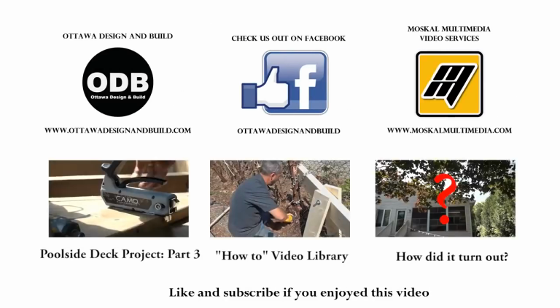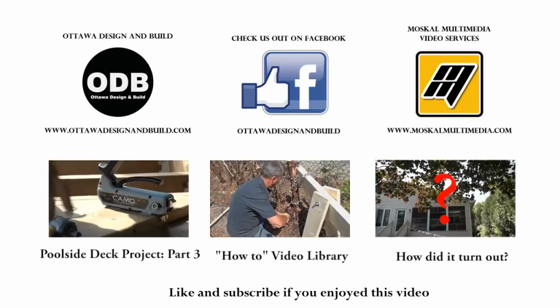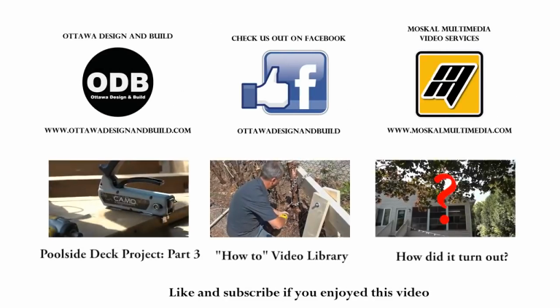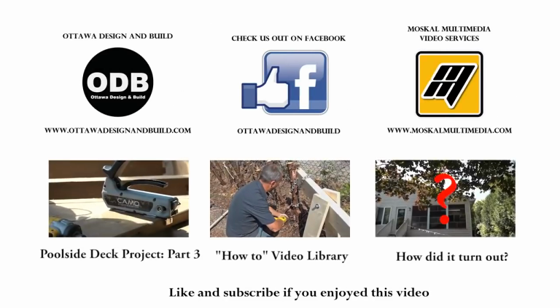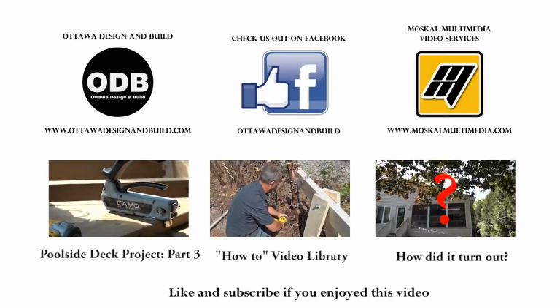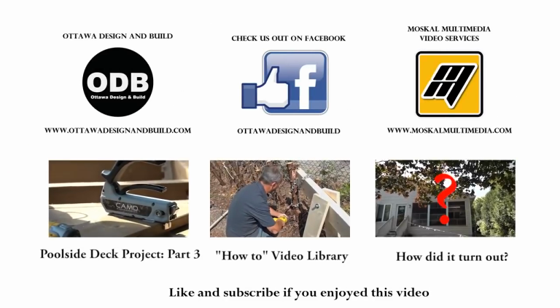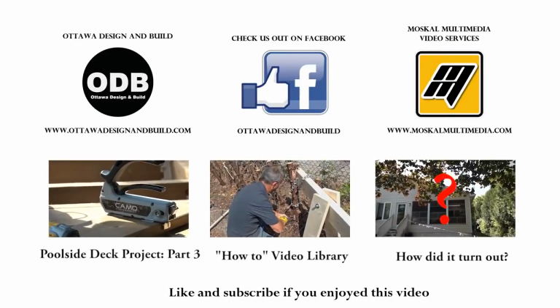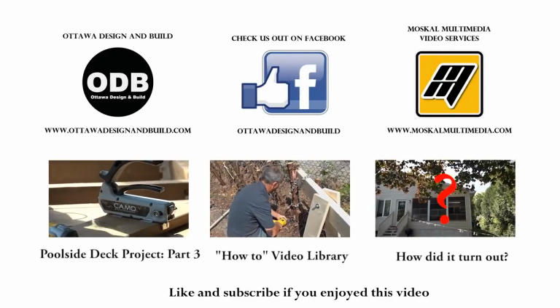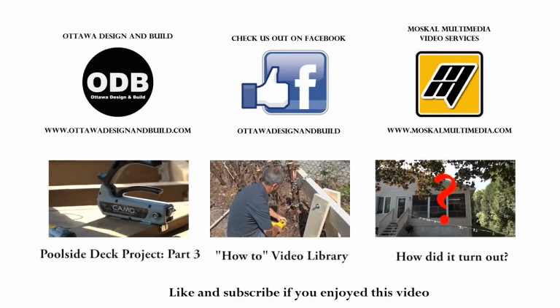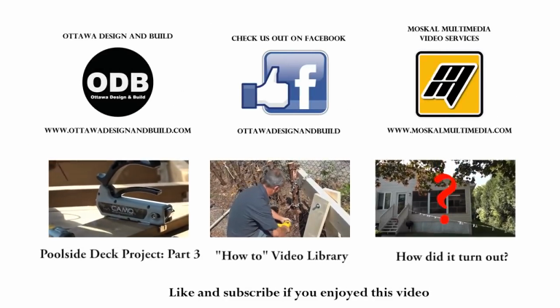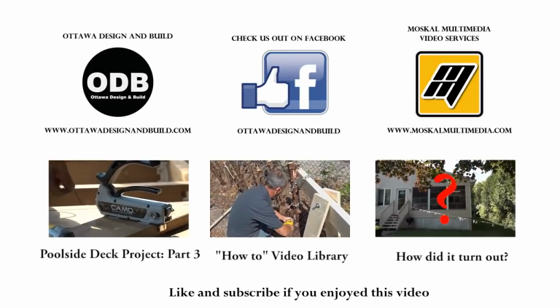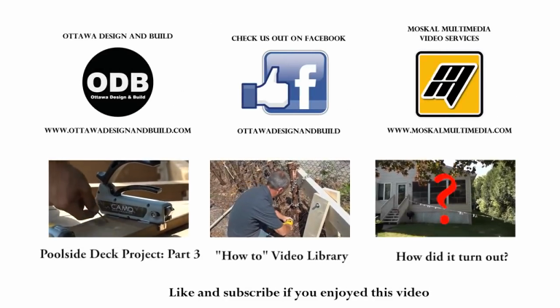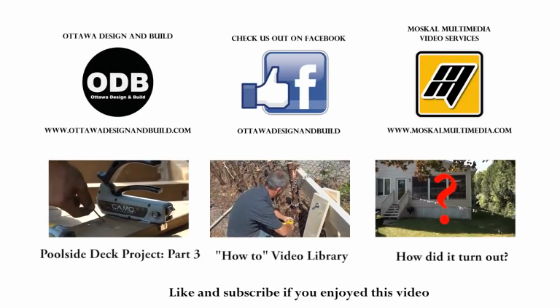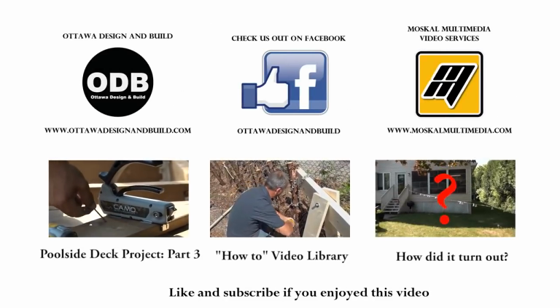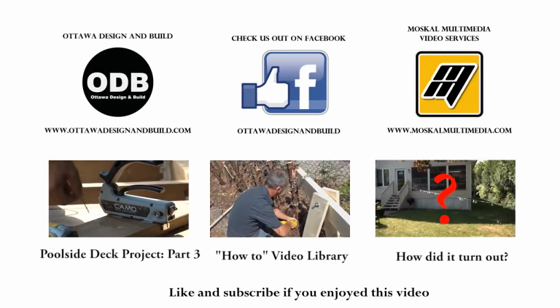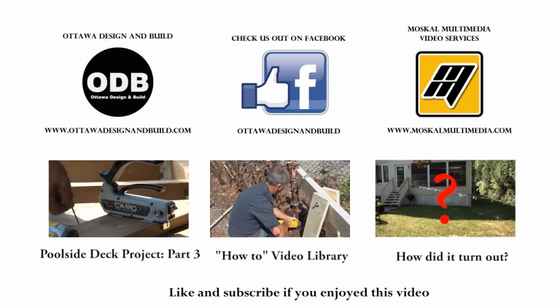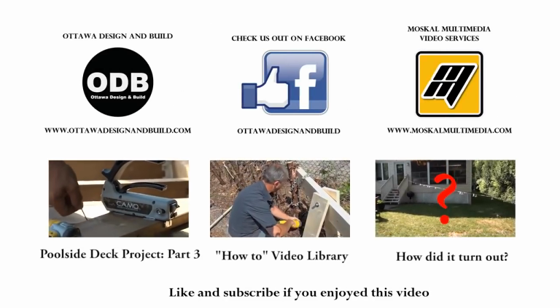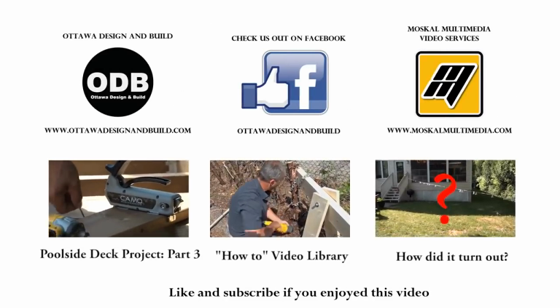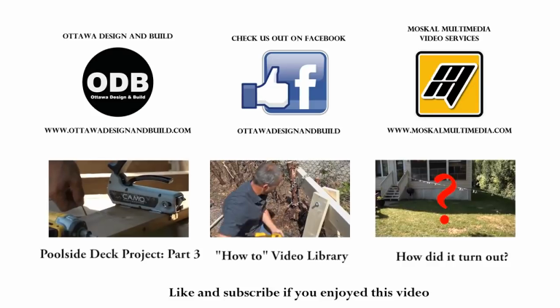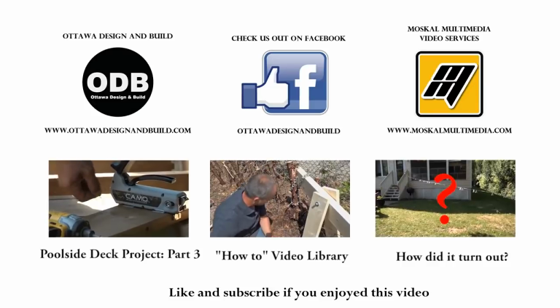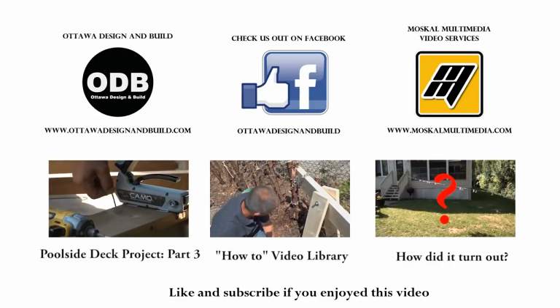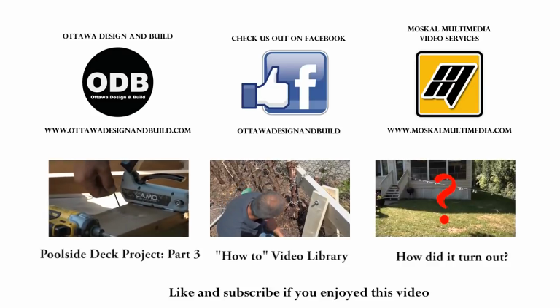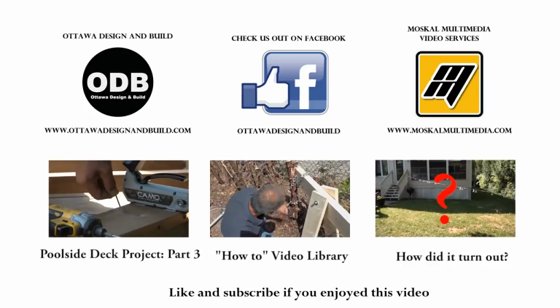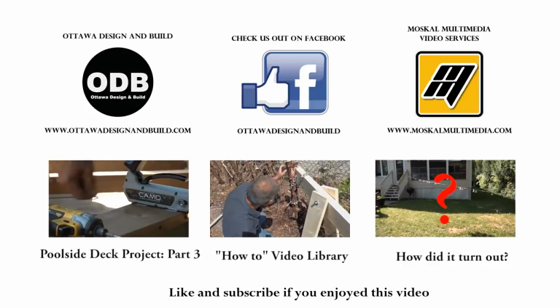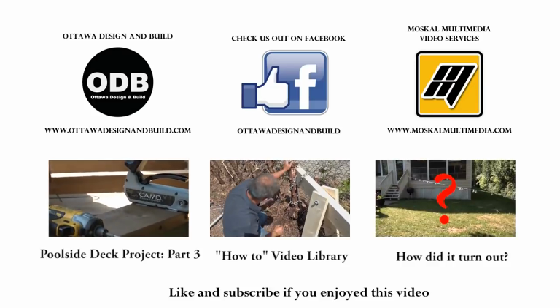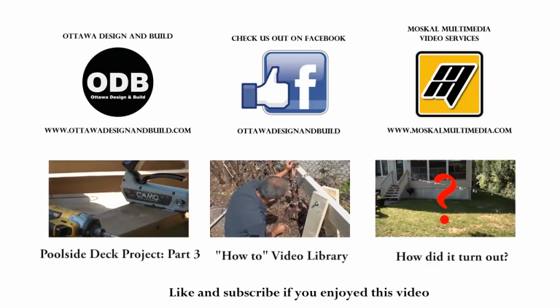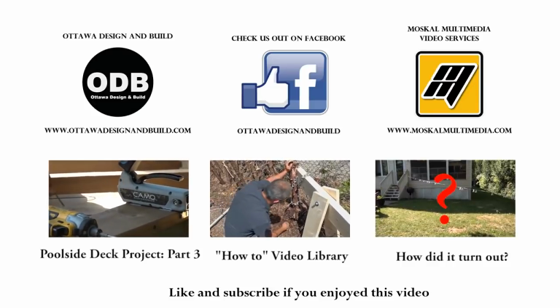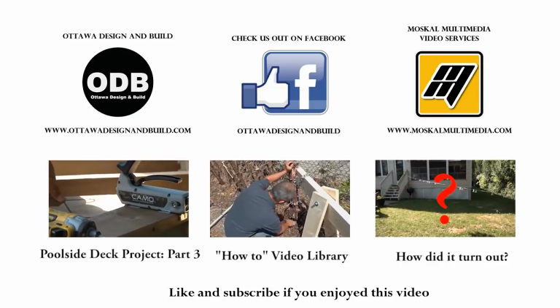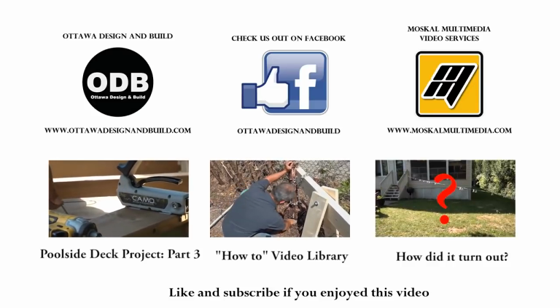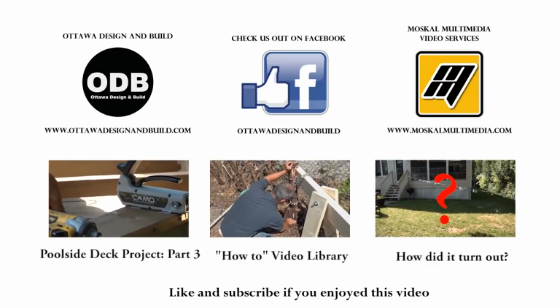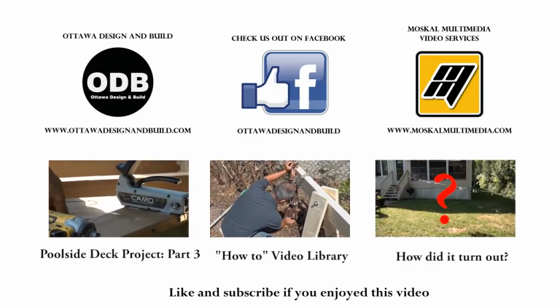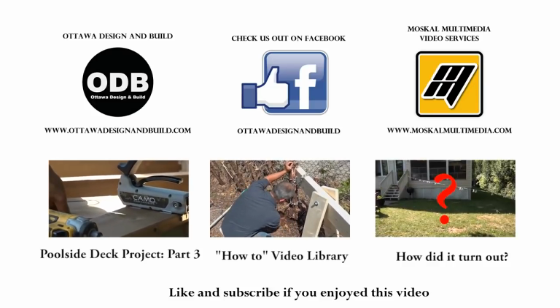For more tips and tricks on how to renovate your home, make sure you subscribe to our channel at Ottawa Design and Build here on YouTube.